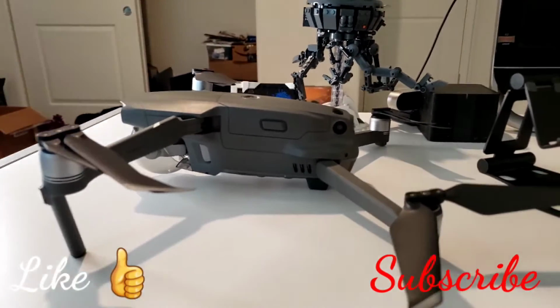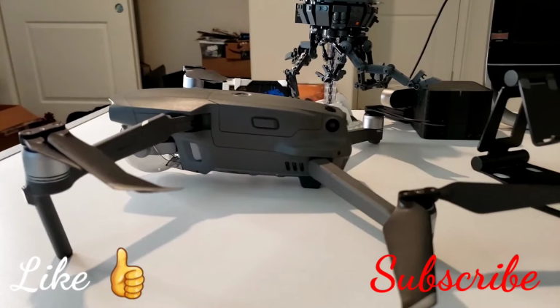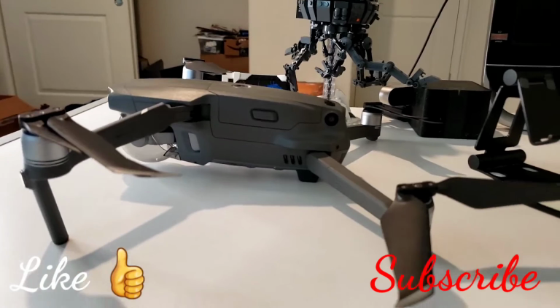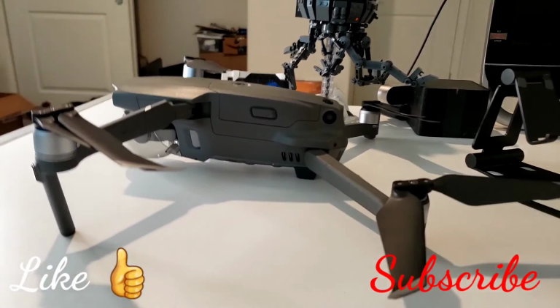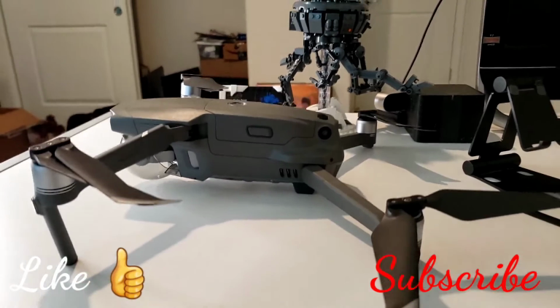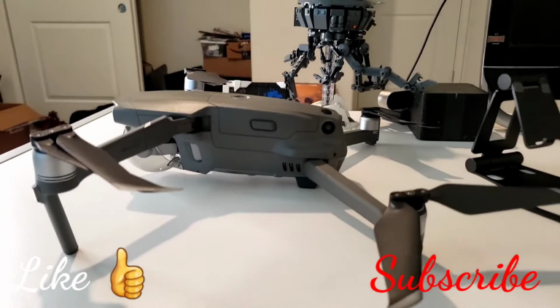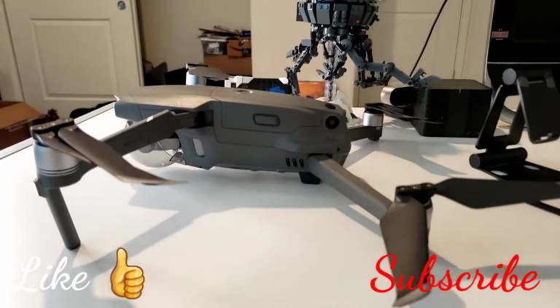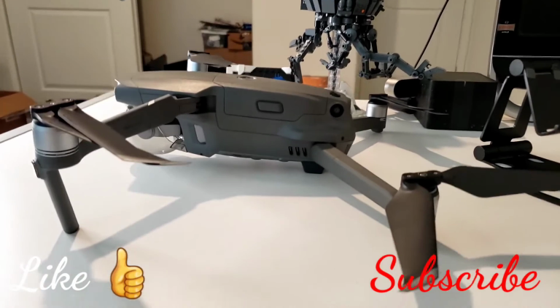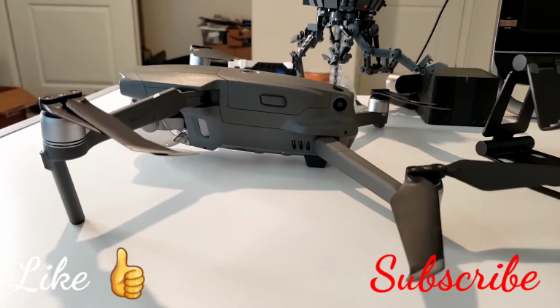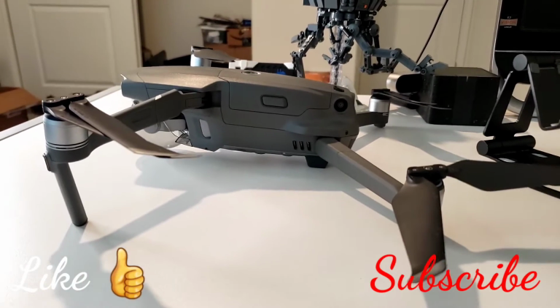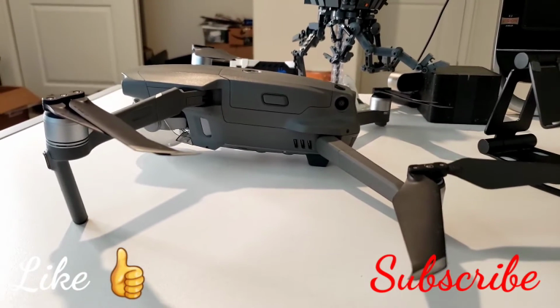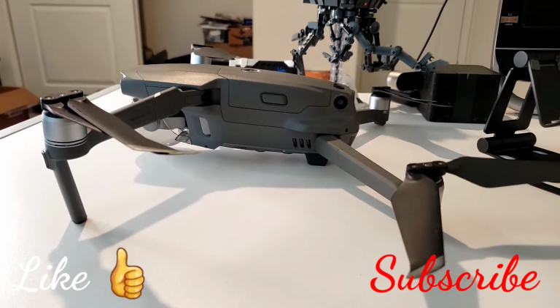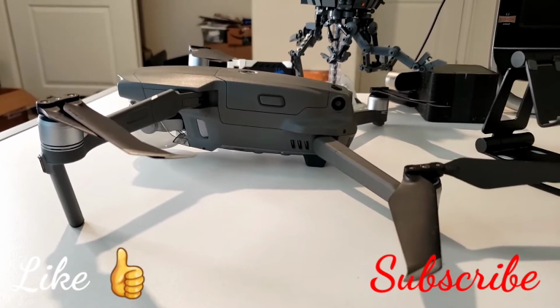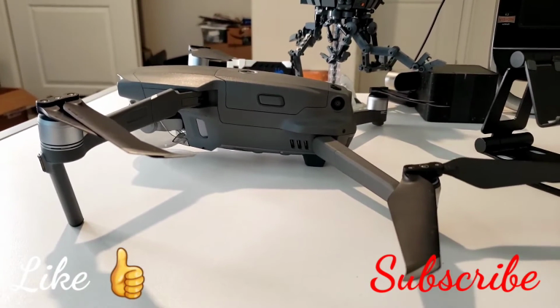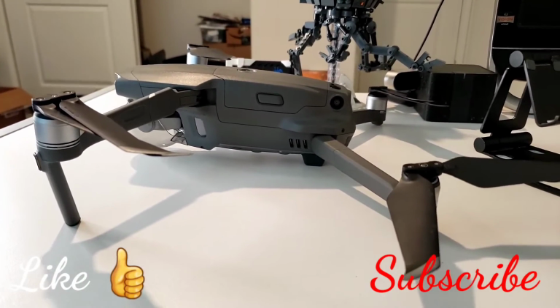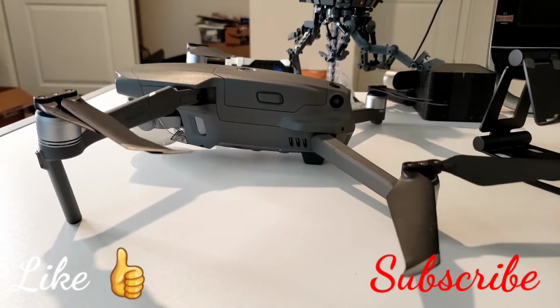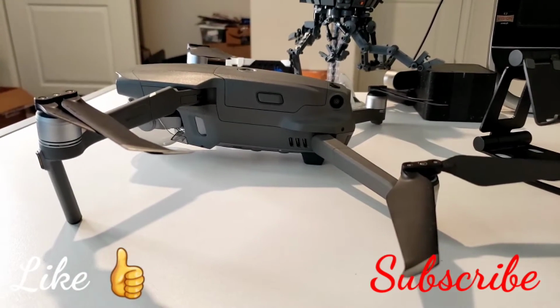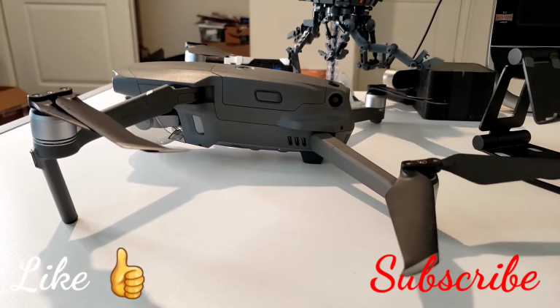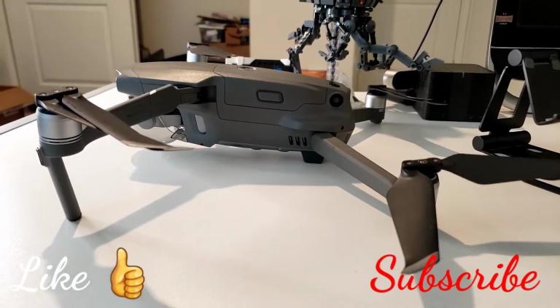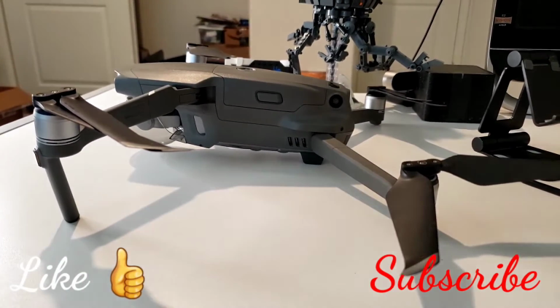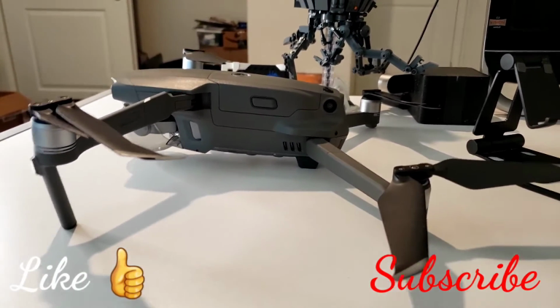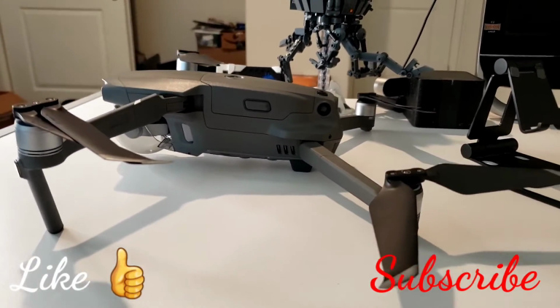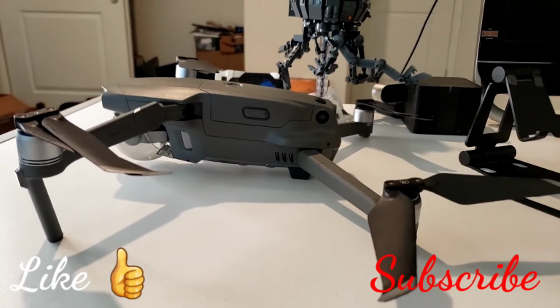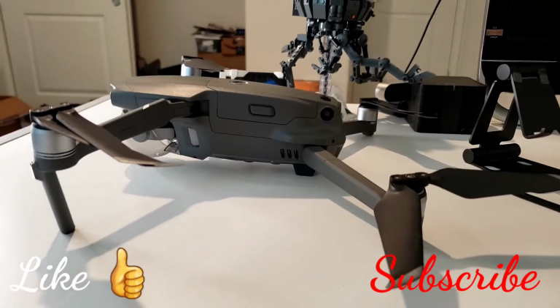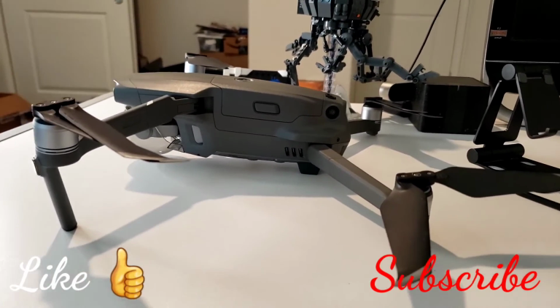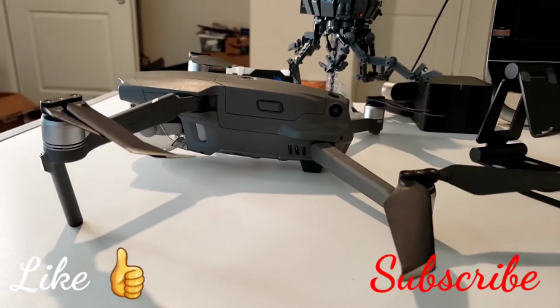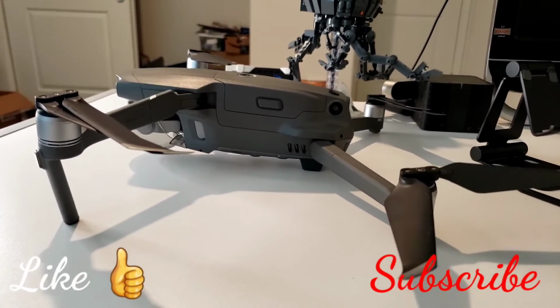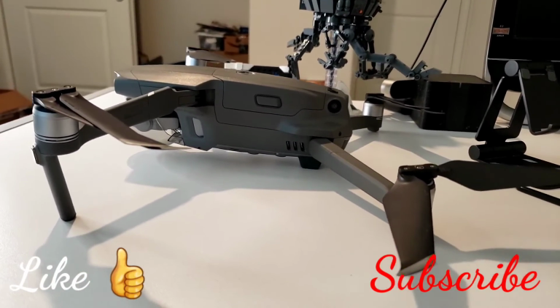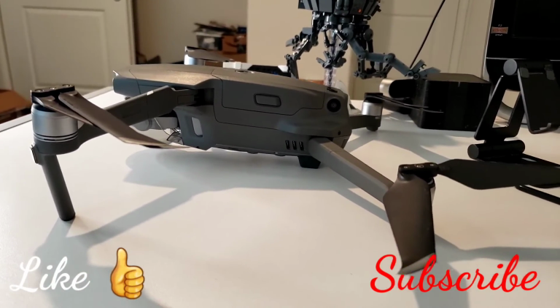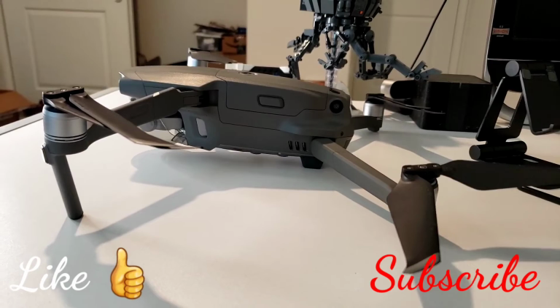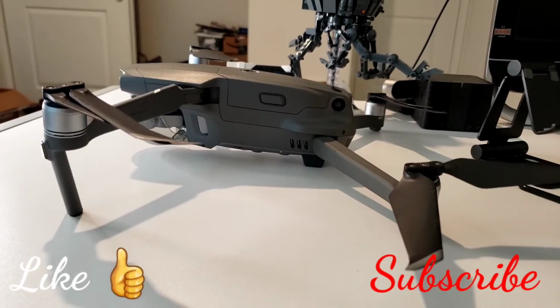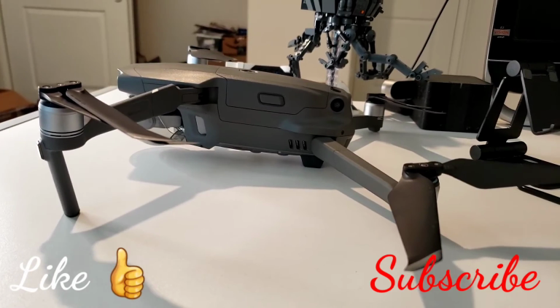Anyway, just wanted to inform you. Go ahead and hit that like button and subscribe if you get a moment. Till next time, fly safe.